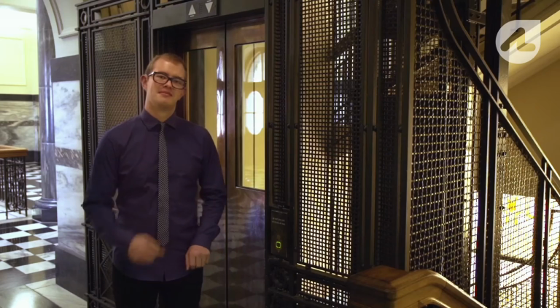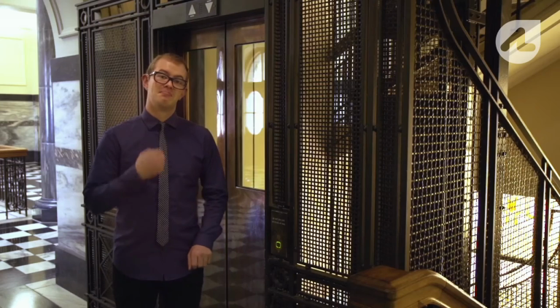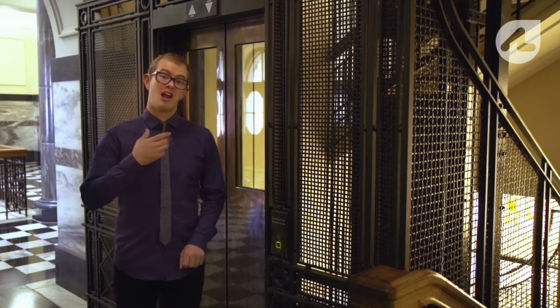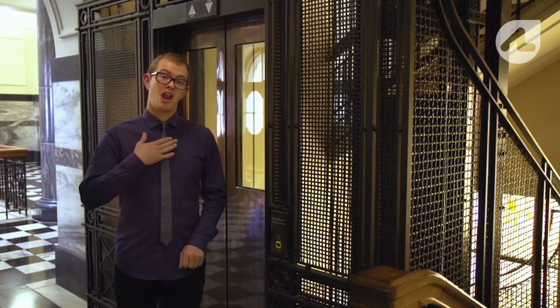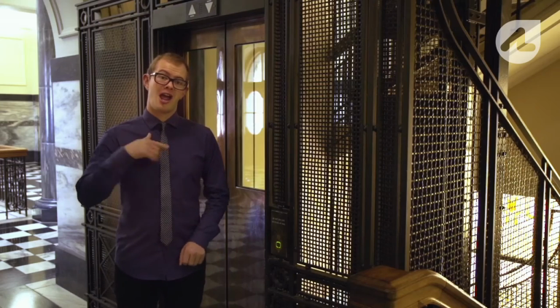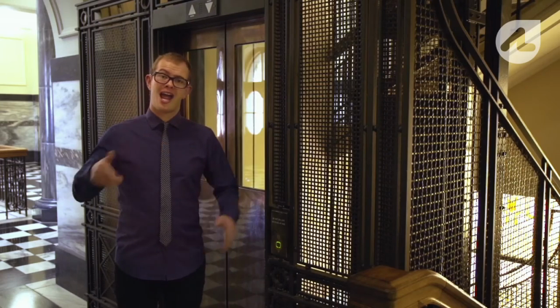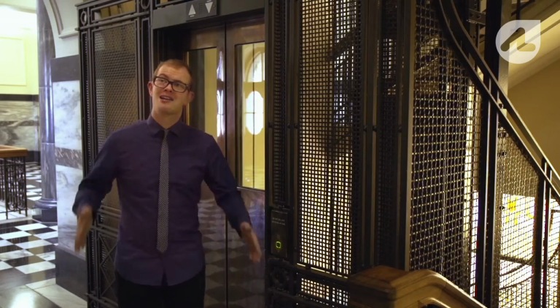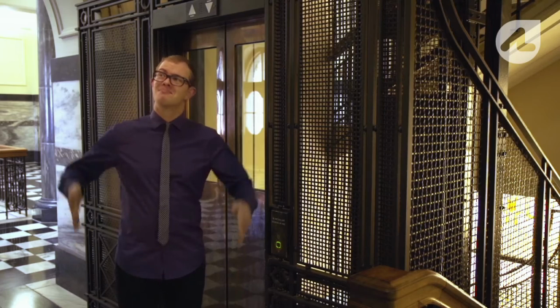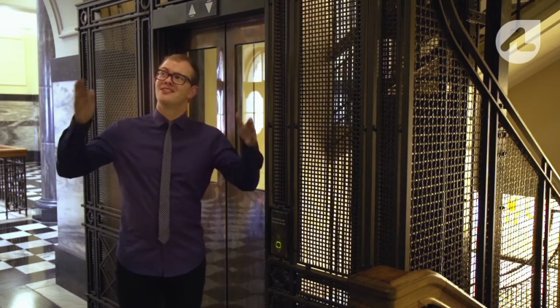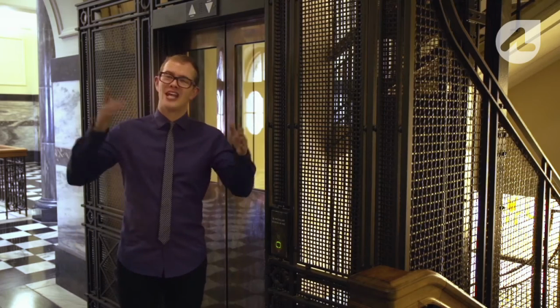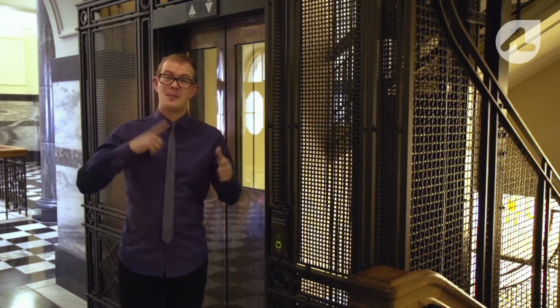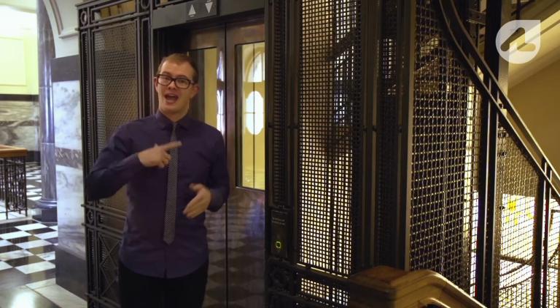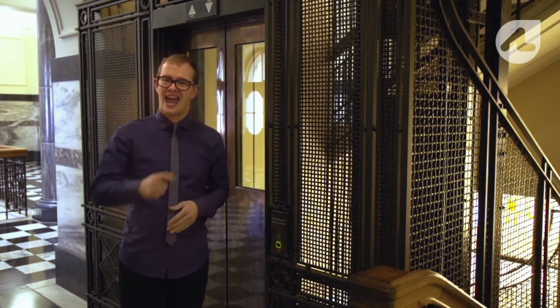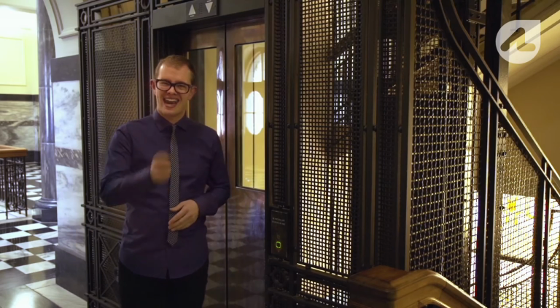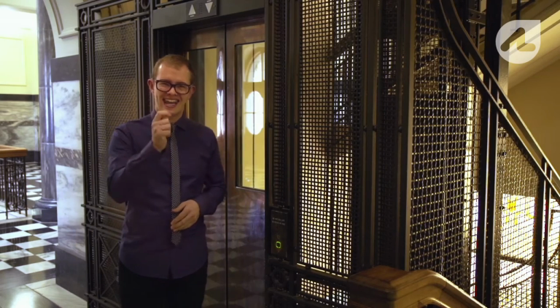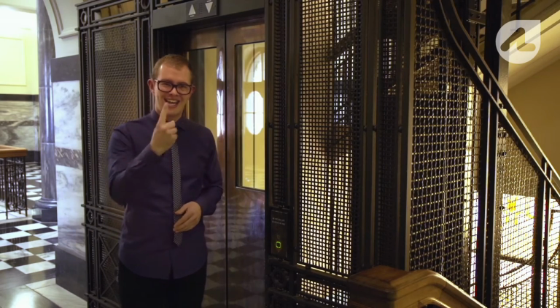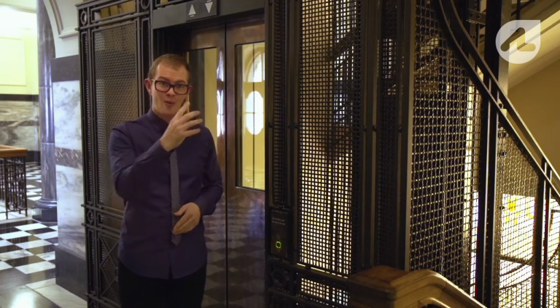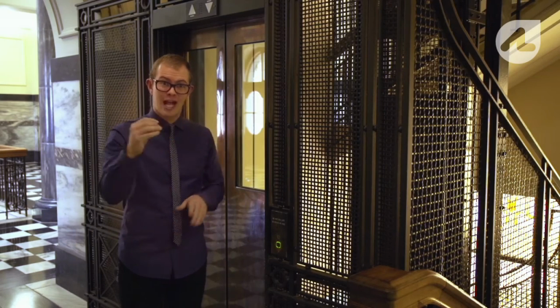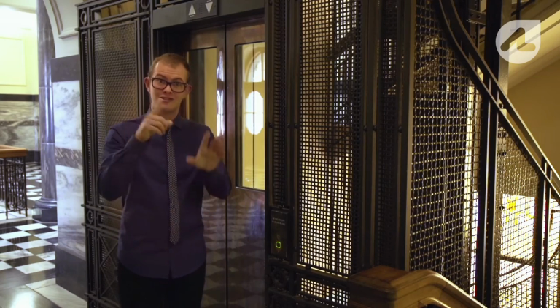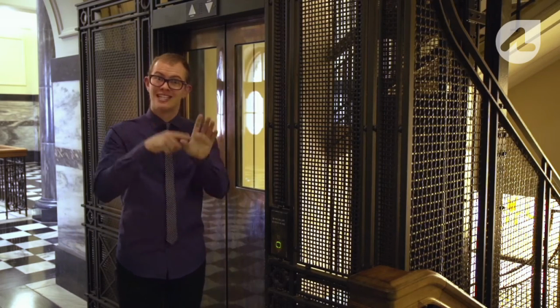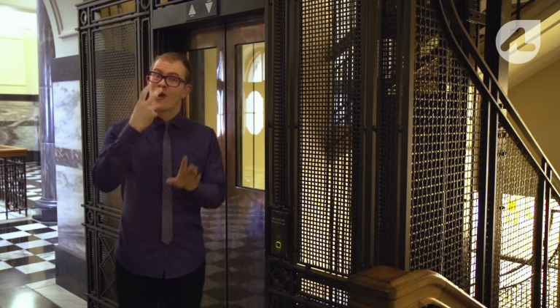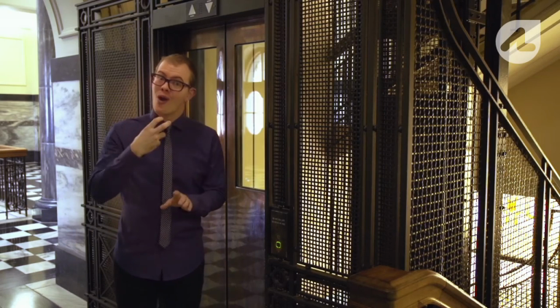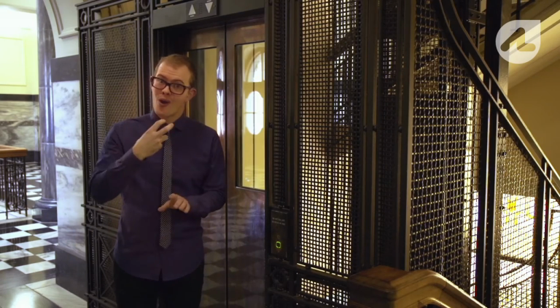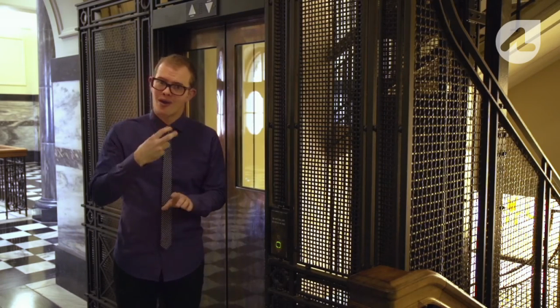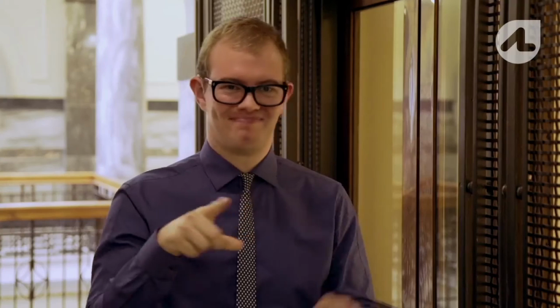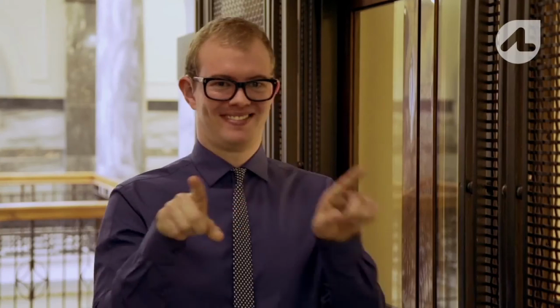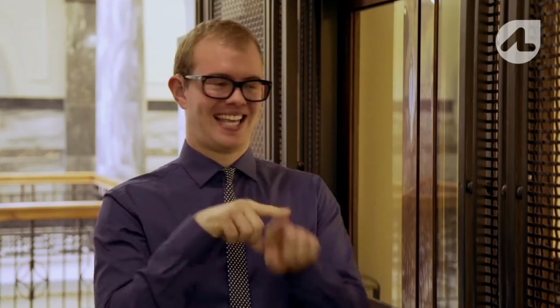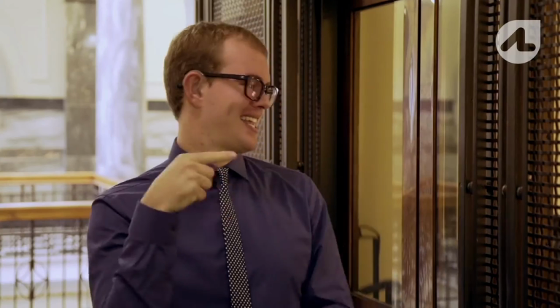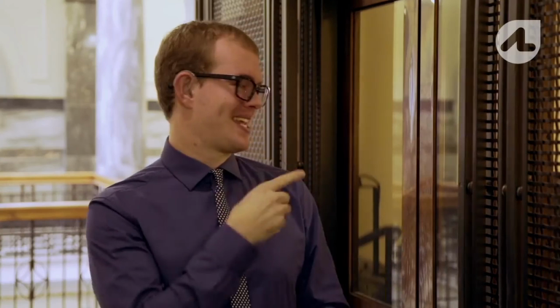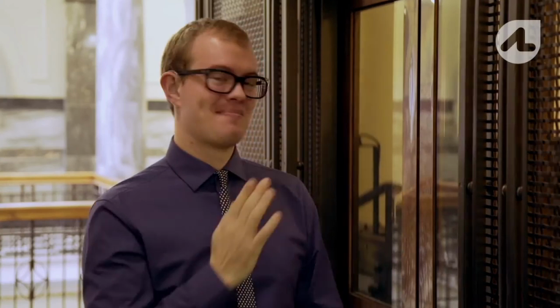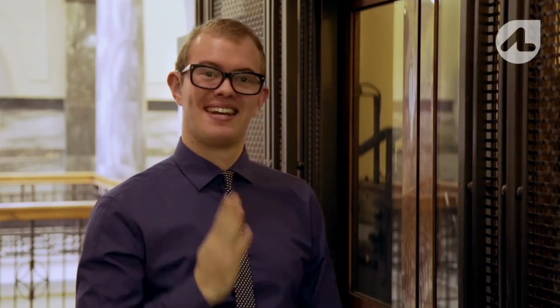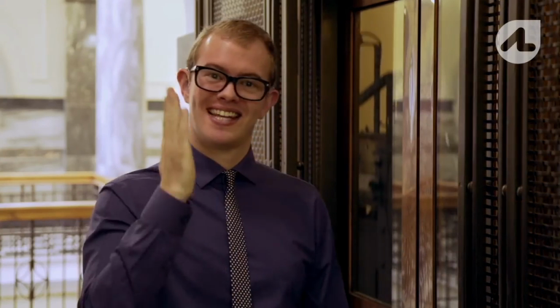I like this building because it's nearly 100 years old. So is this lift.